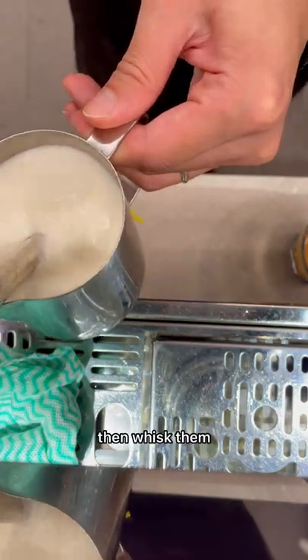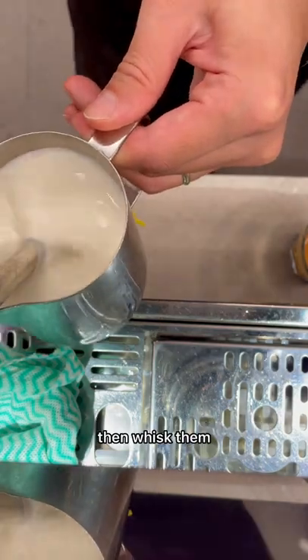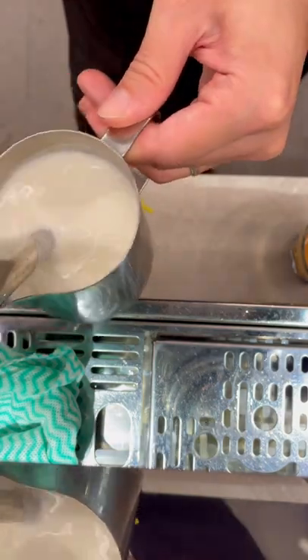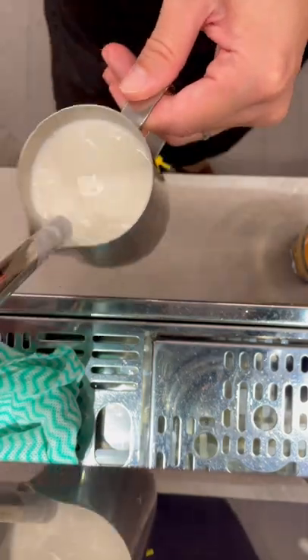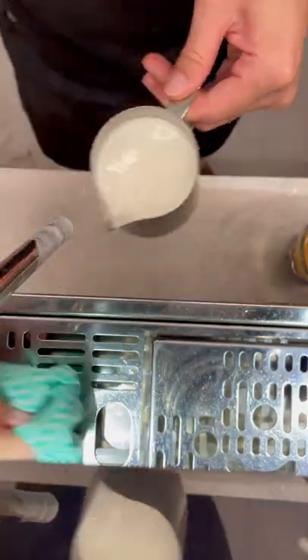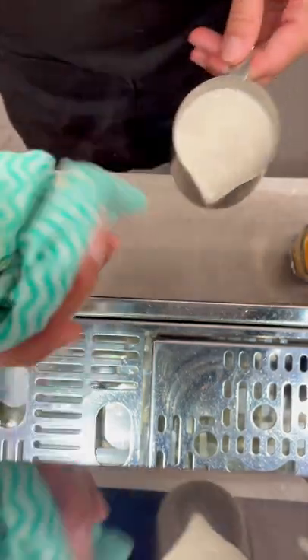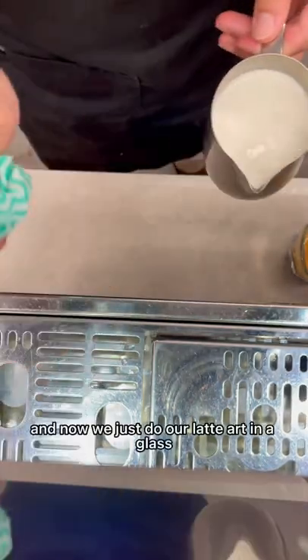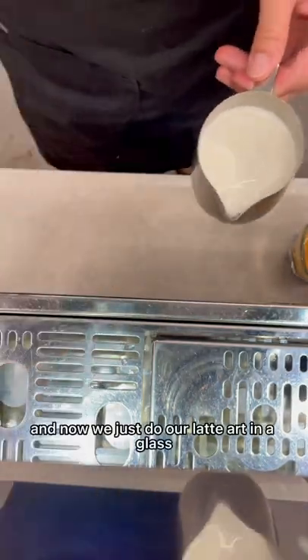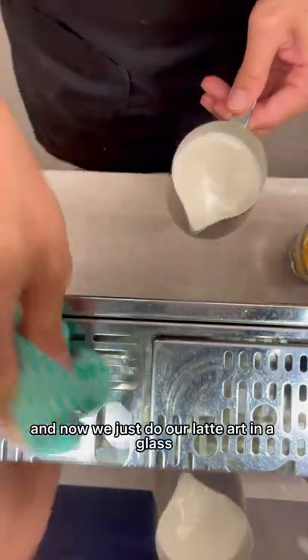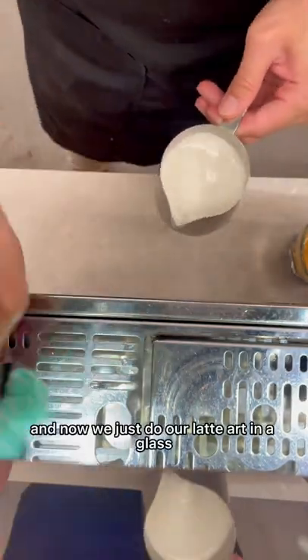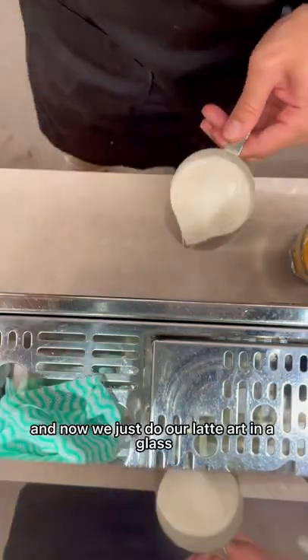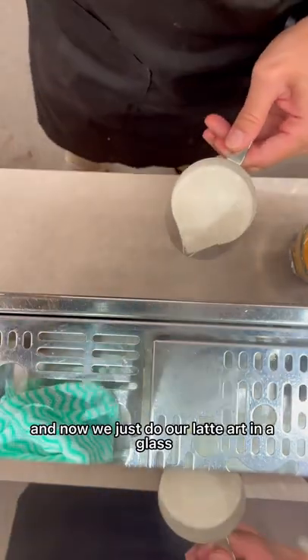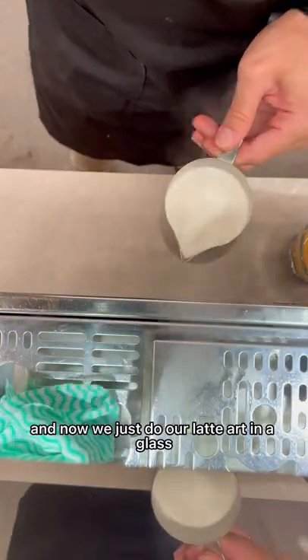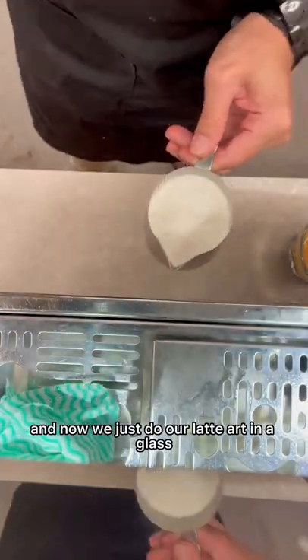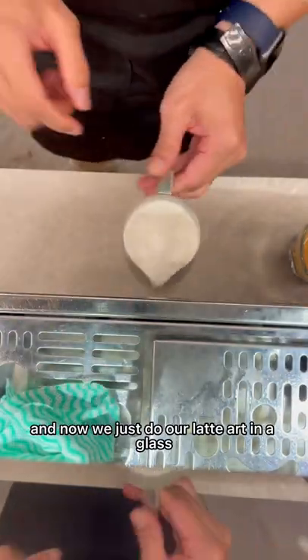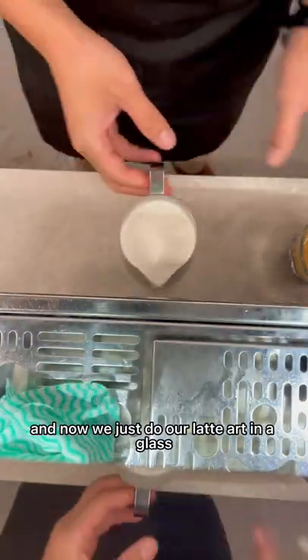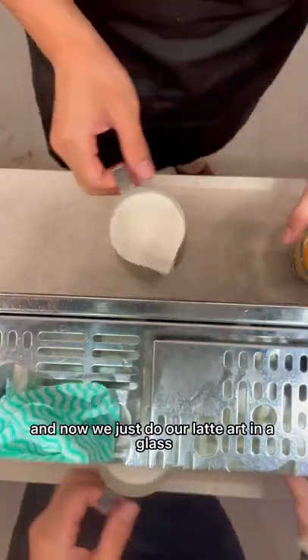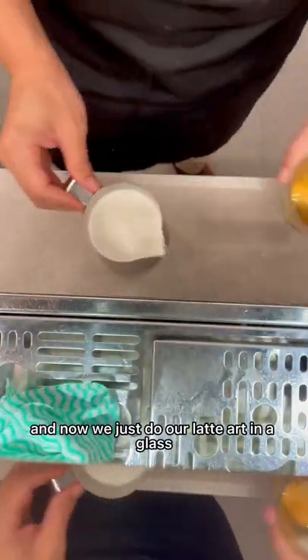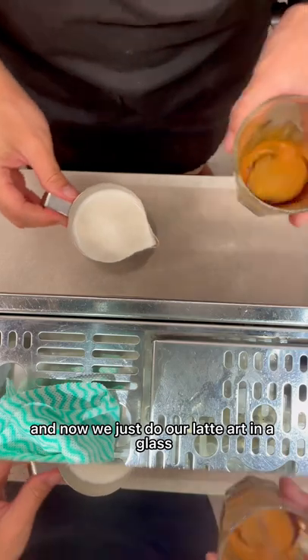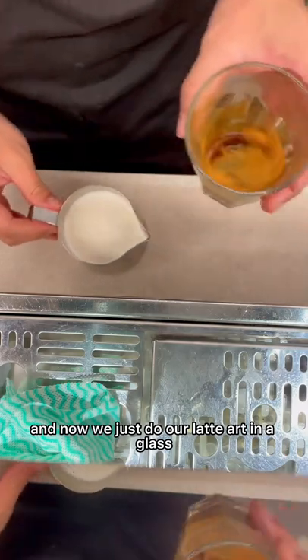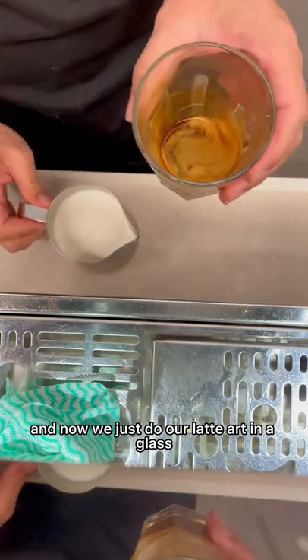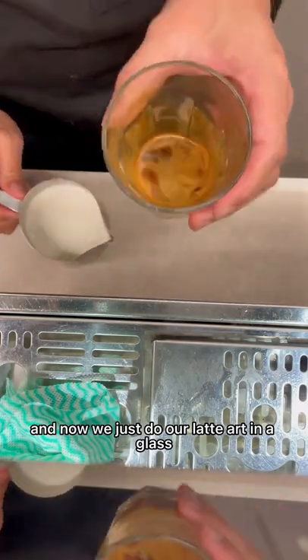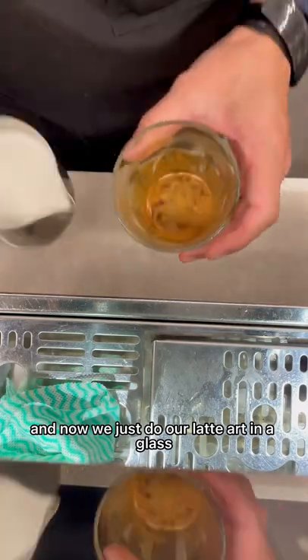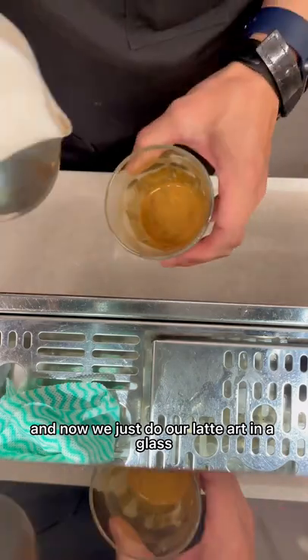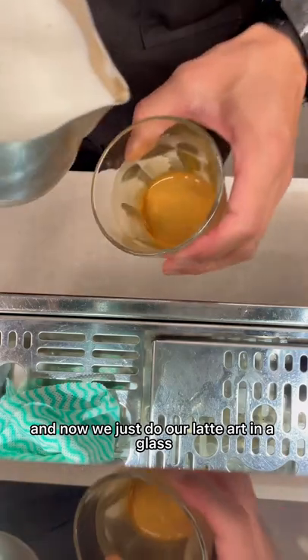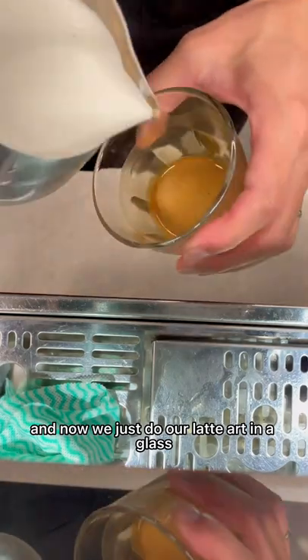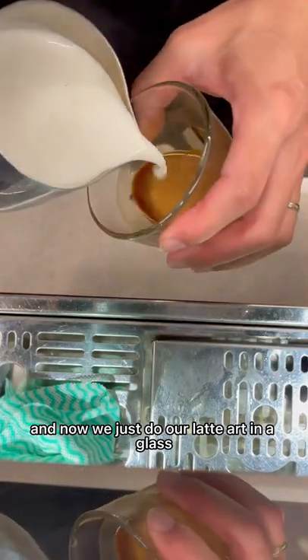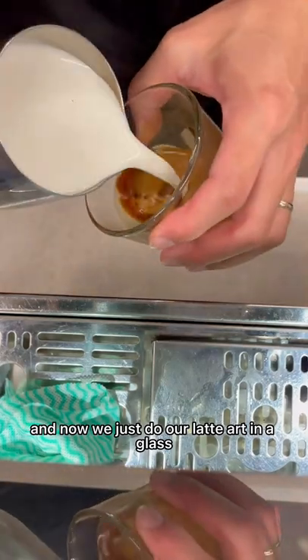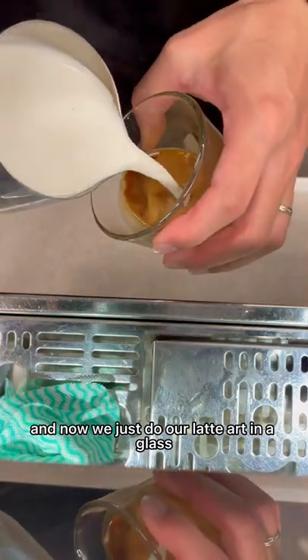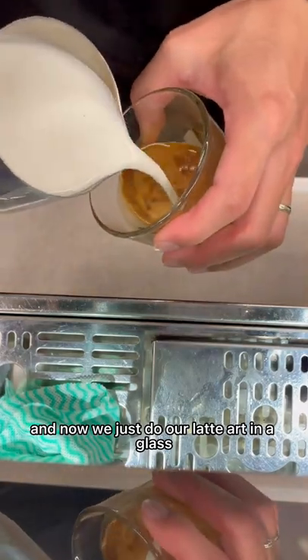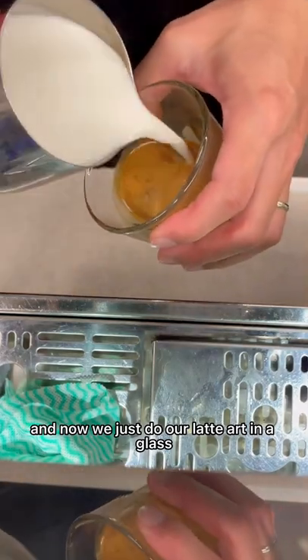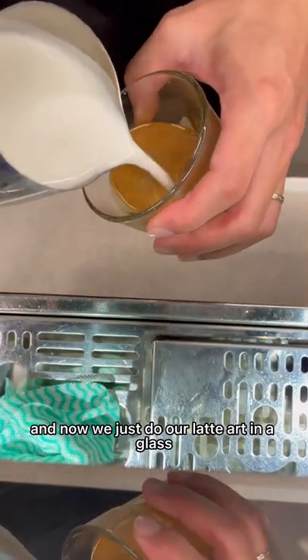Now we just do our latte art in the glass.